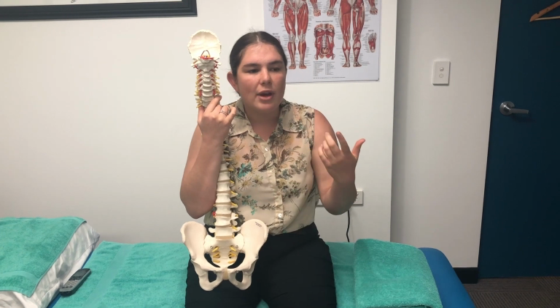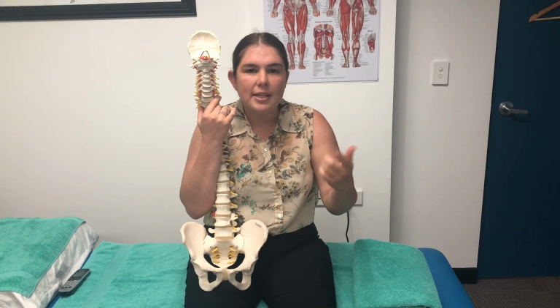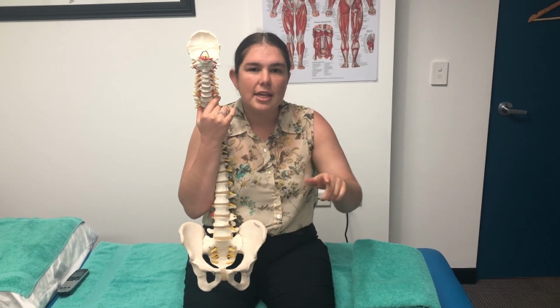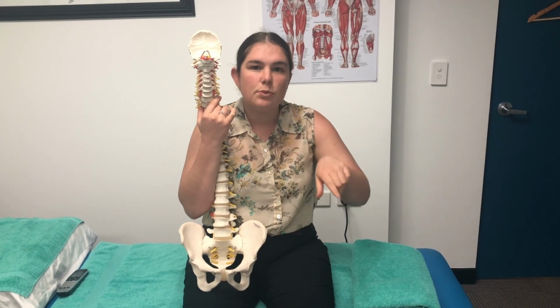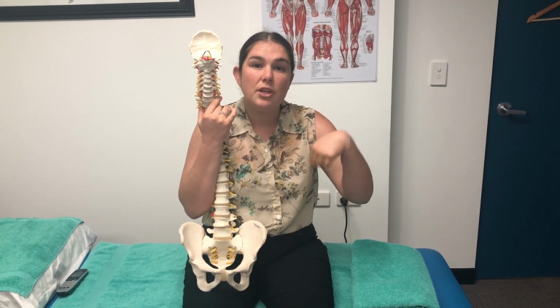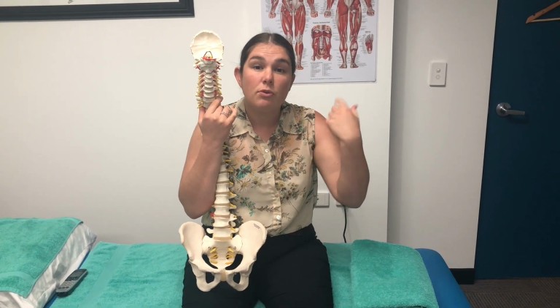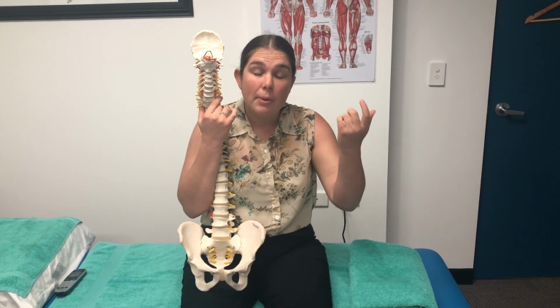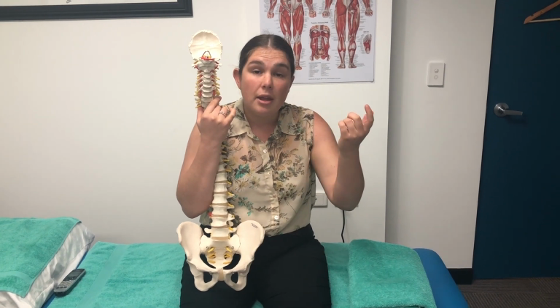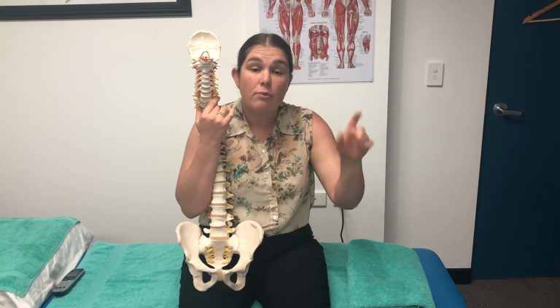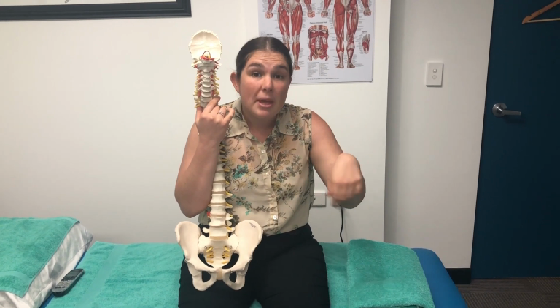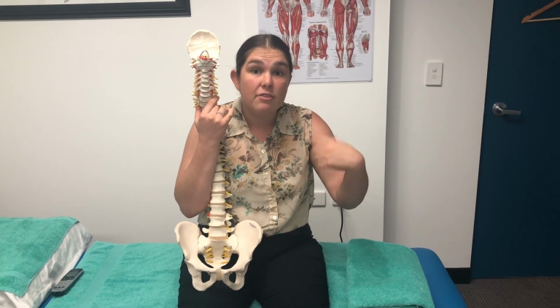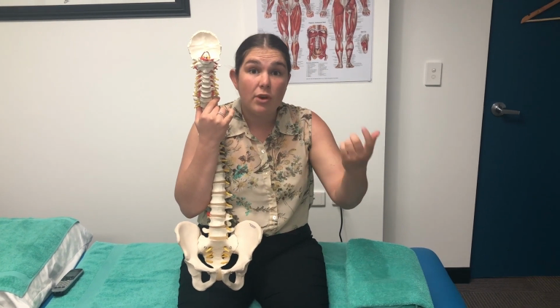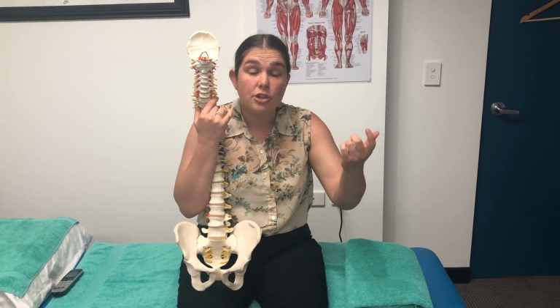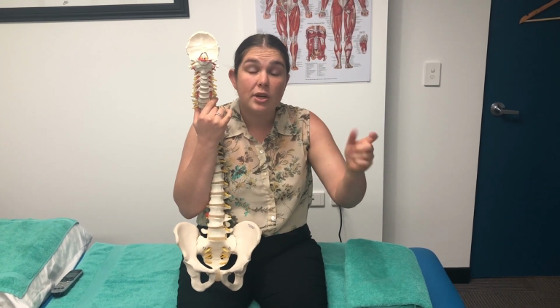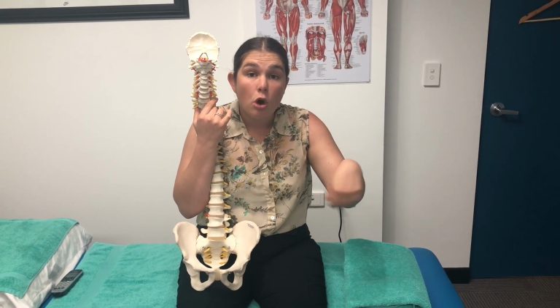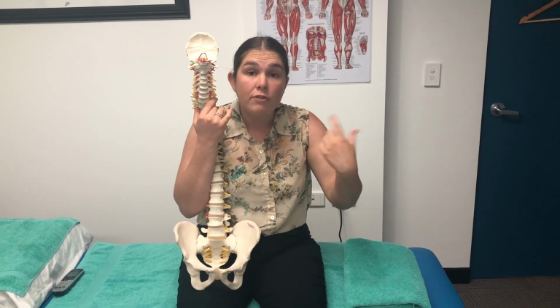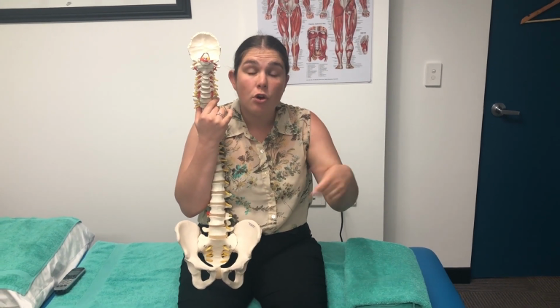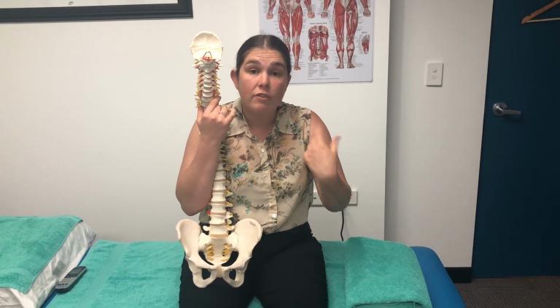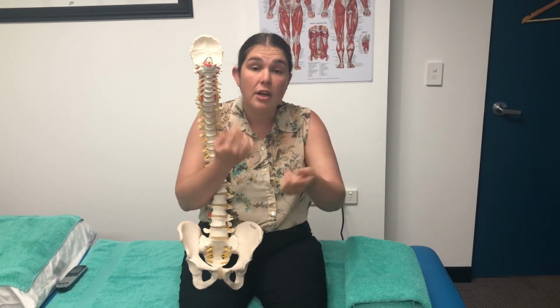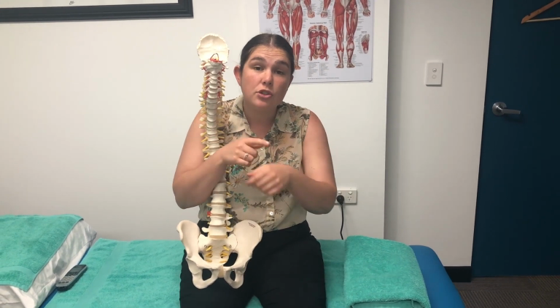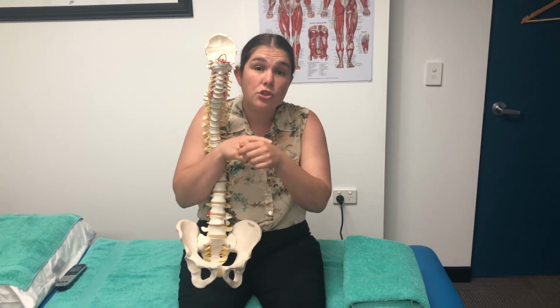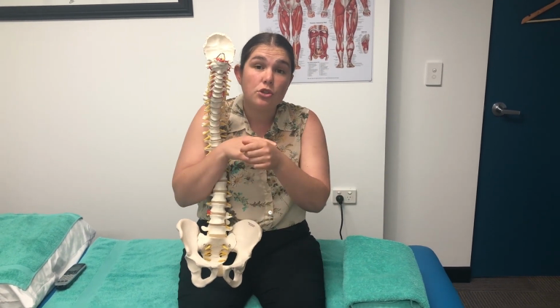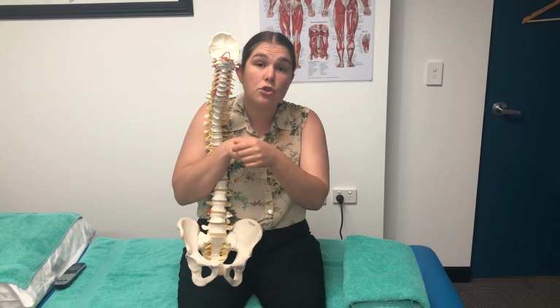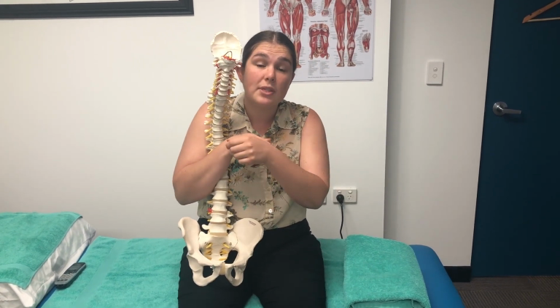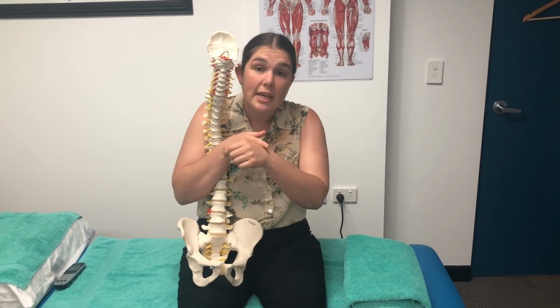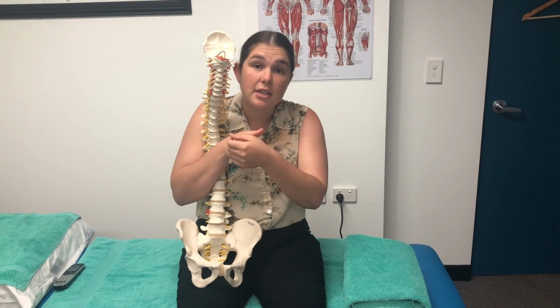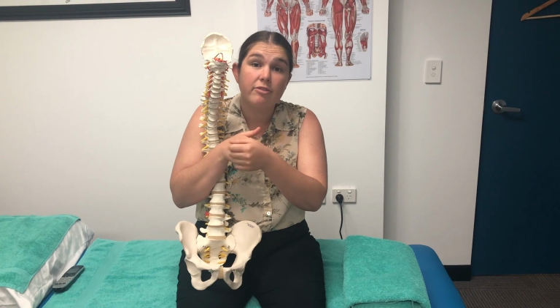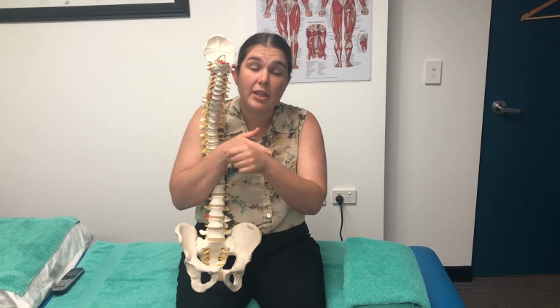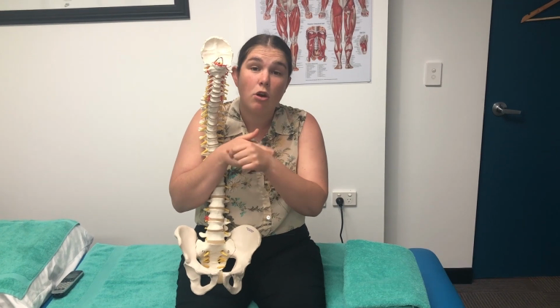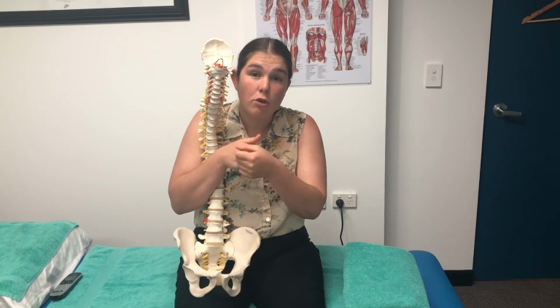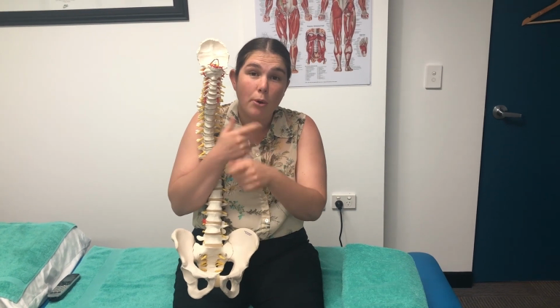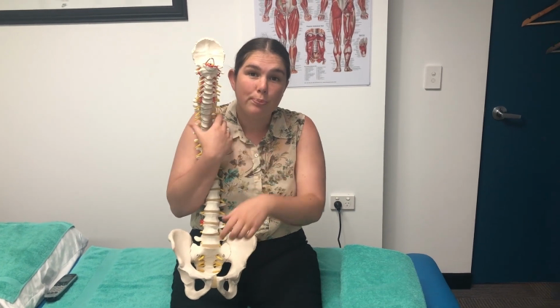Those cracking sounds where you can repetitively crack a joint over and over are usually due to a tendon flicking over a bone.